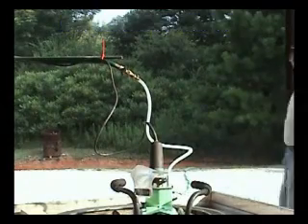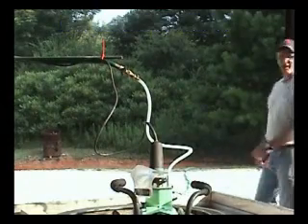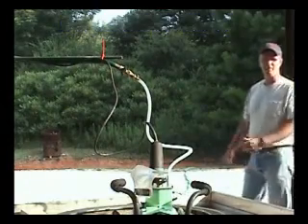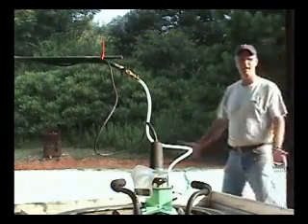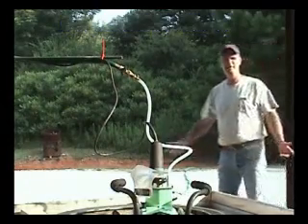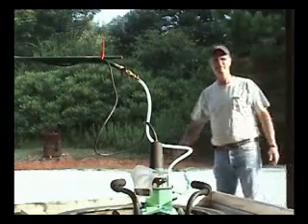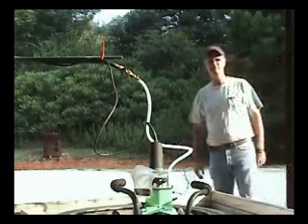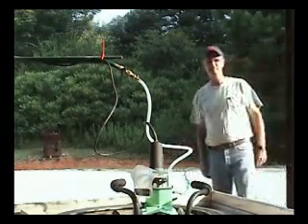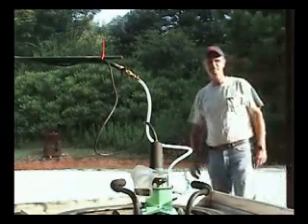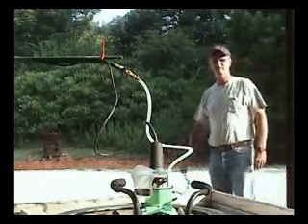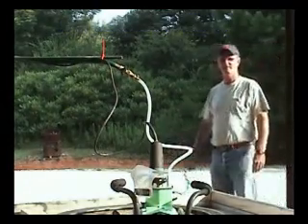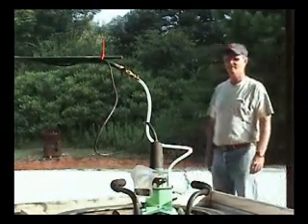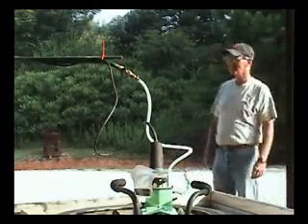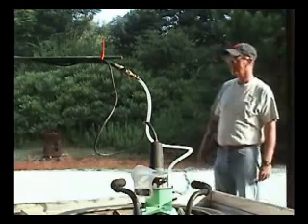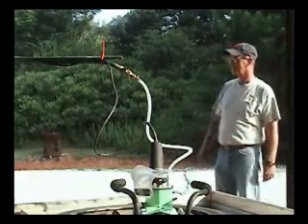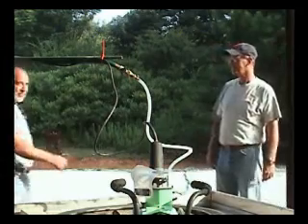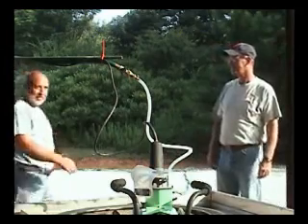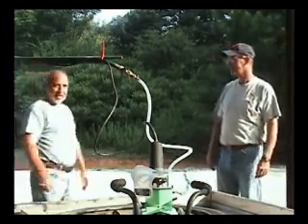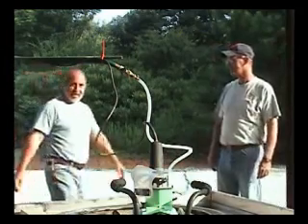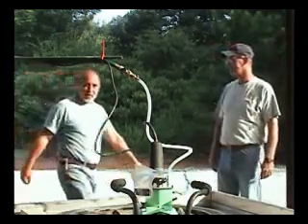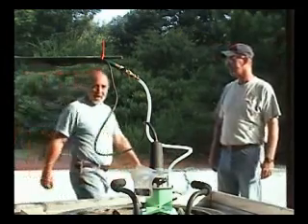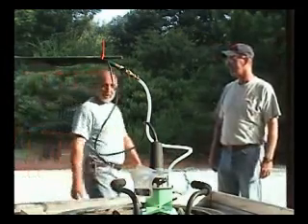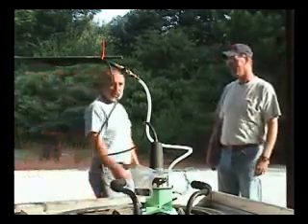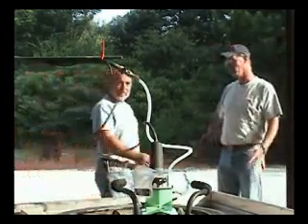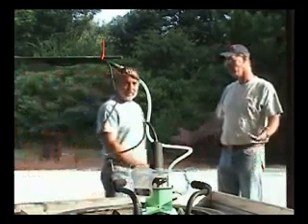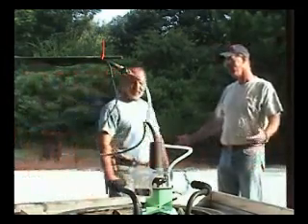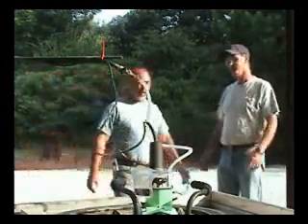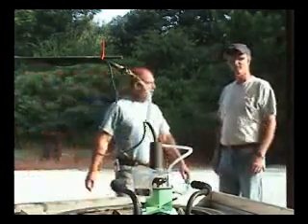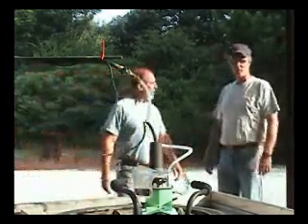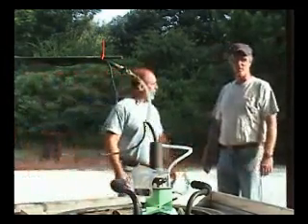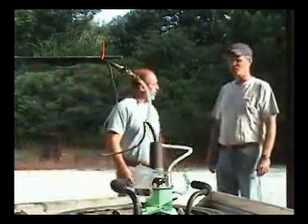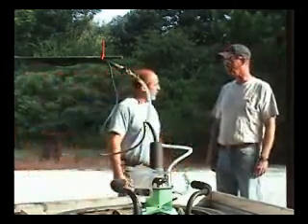Hi, I'm Ken. Hi, I'm John. And we're All About Tools.